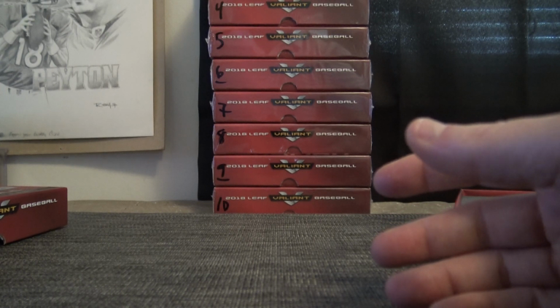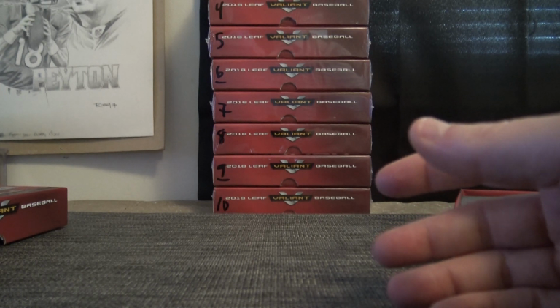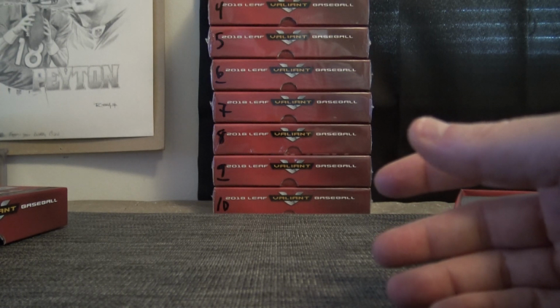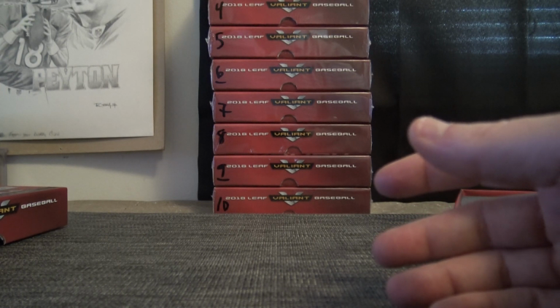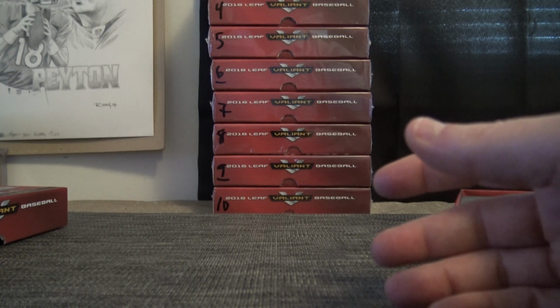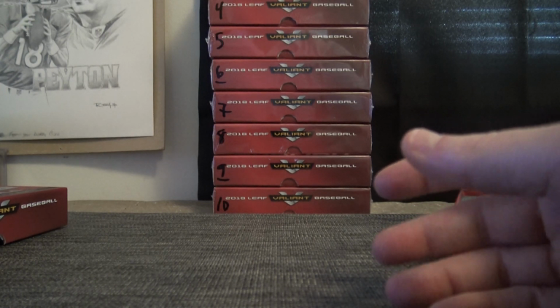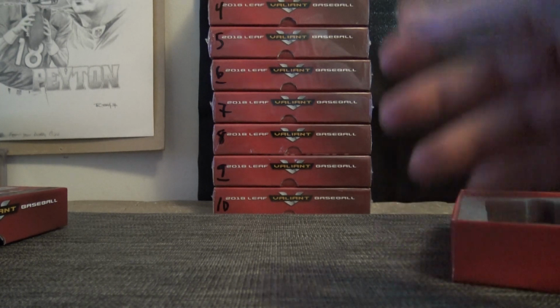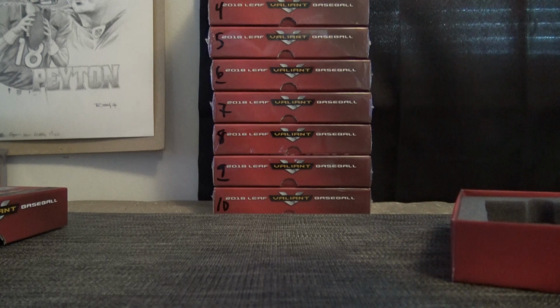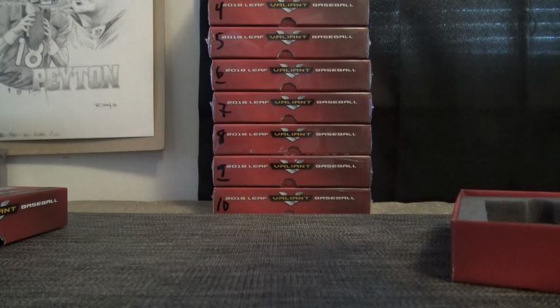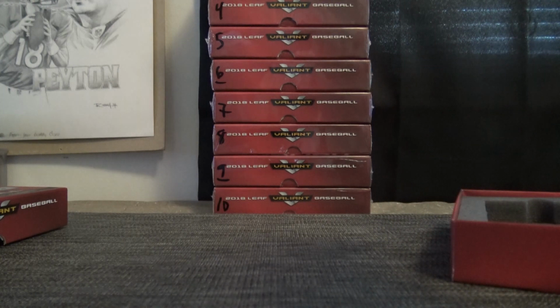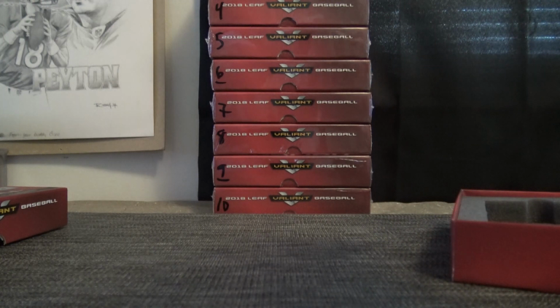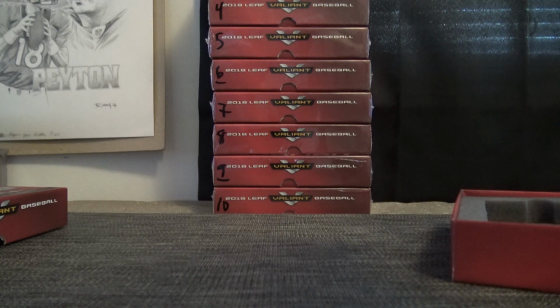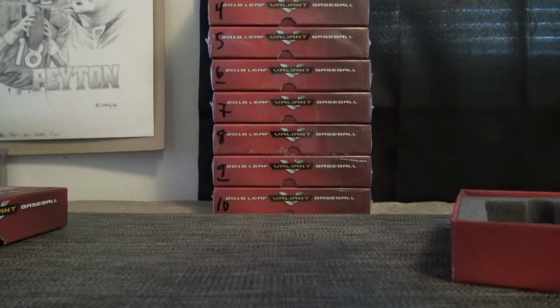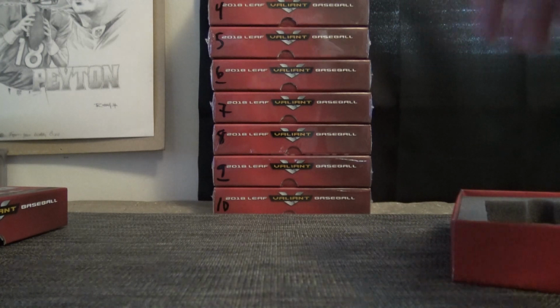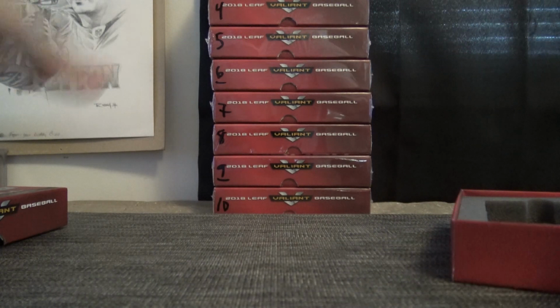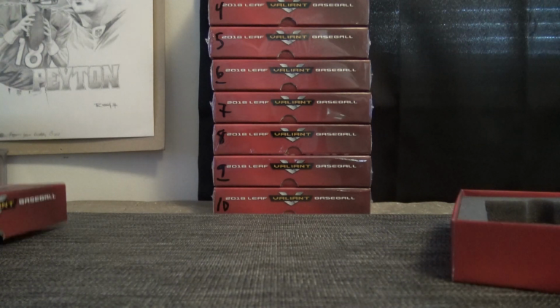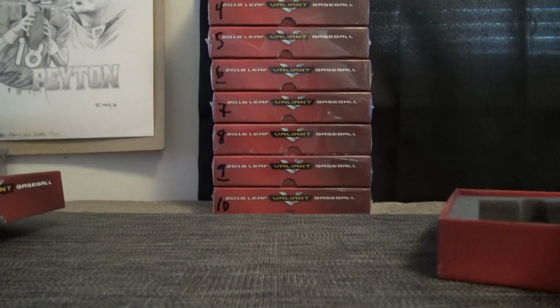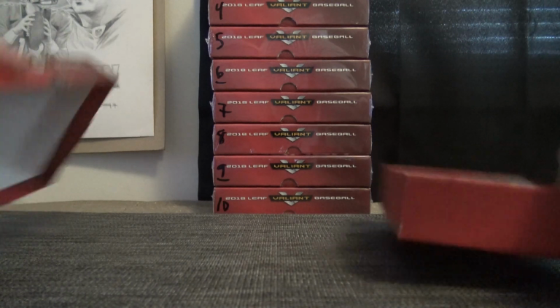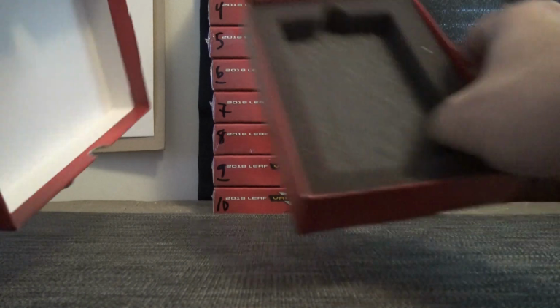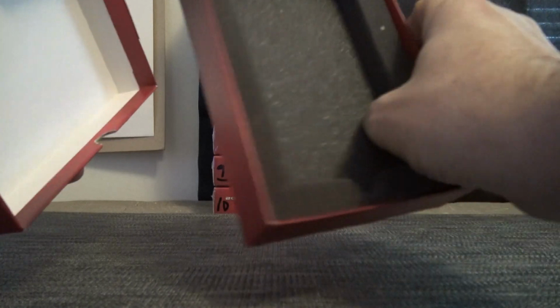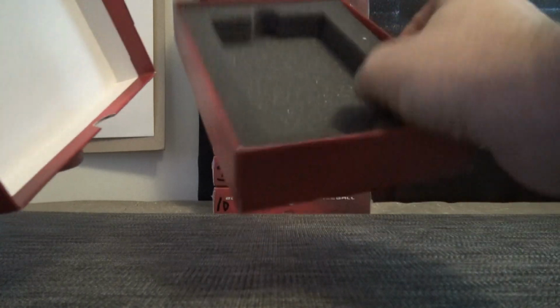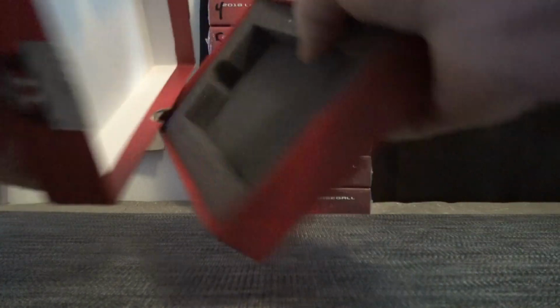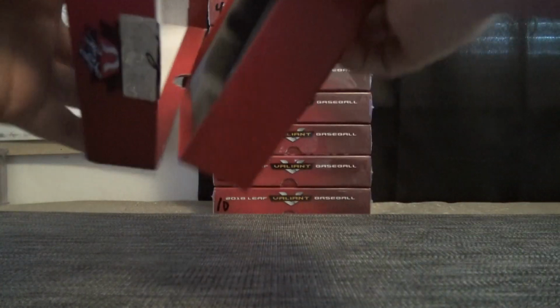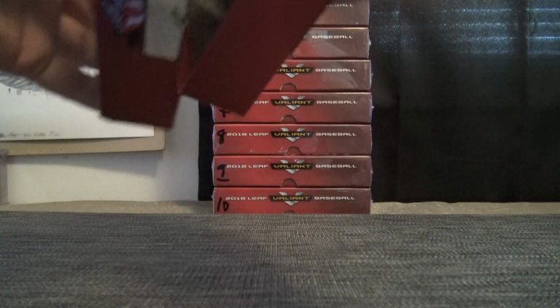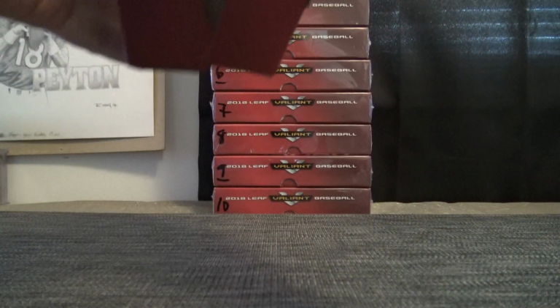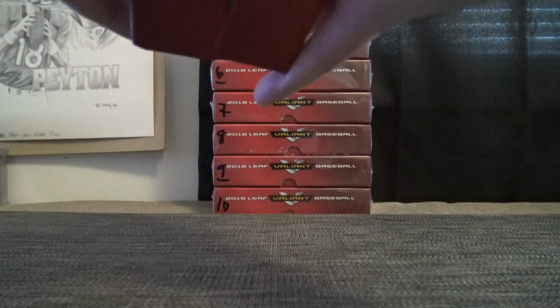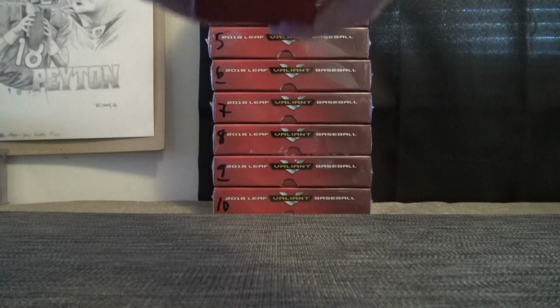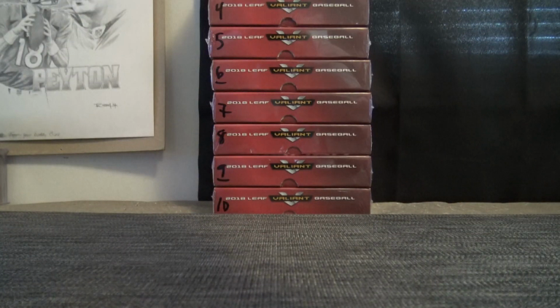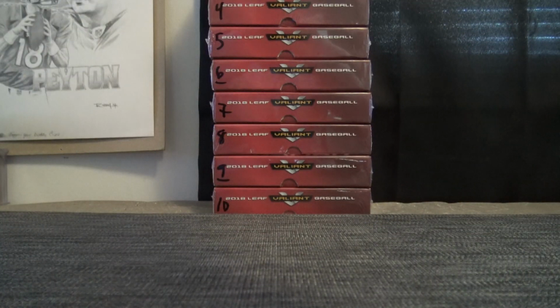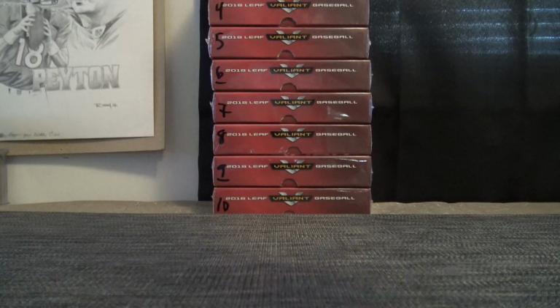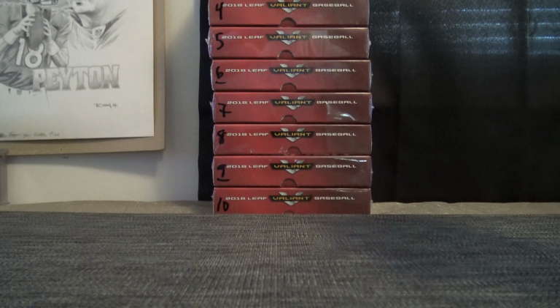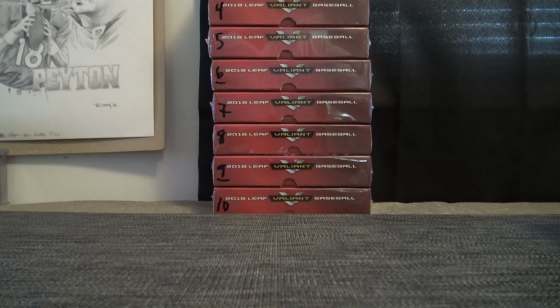Pretty nice looking stuff out of the first two boxes. There you go, Barry. Thanks again, buddy.